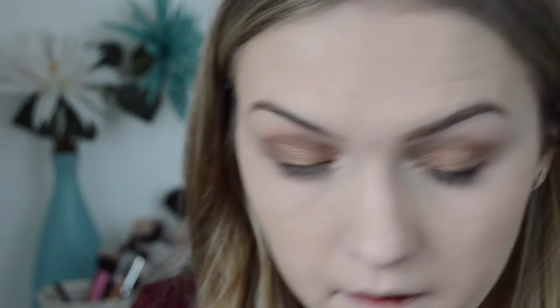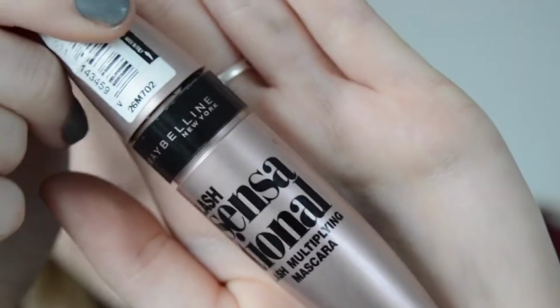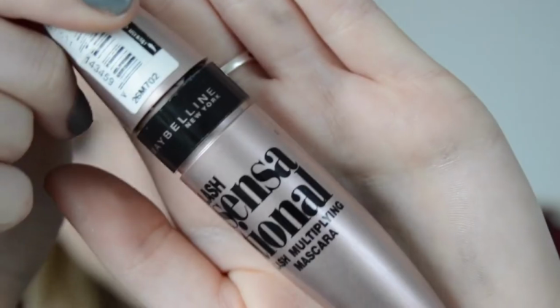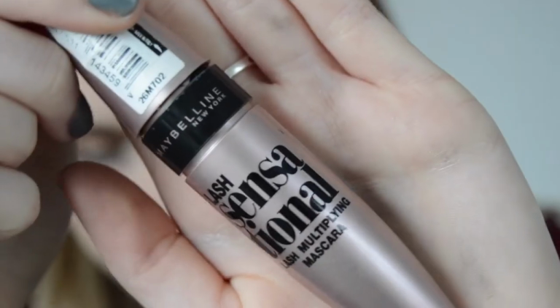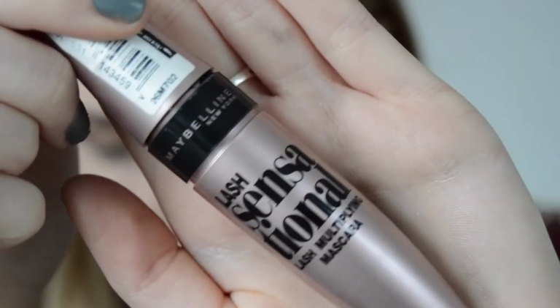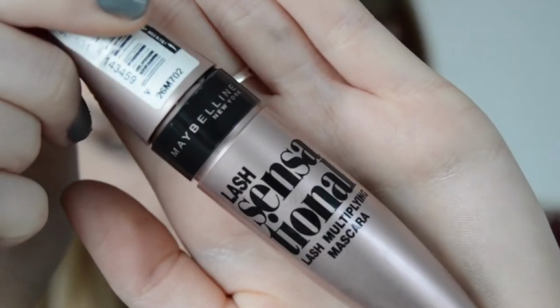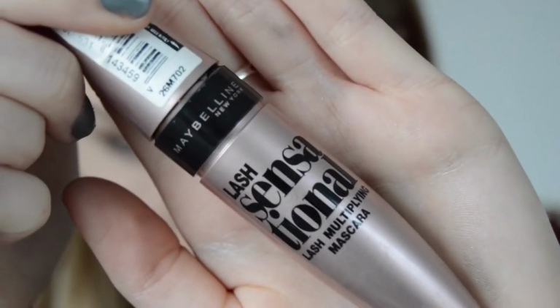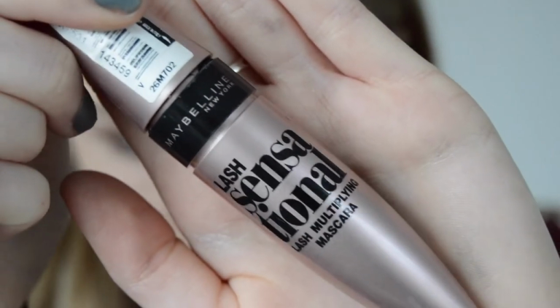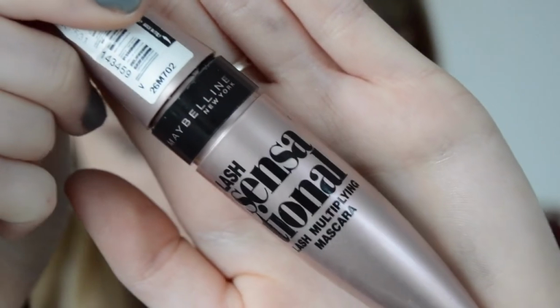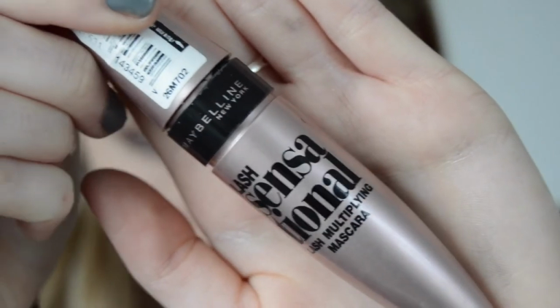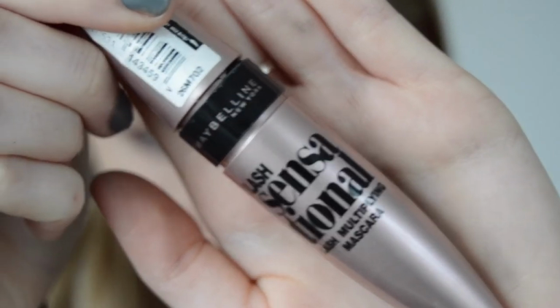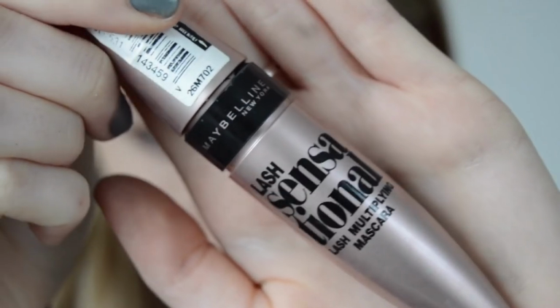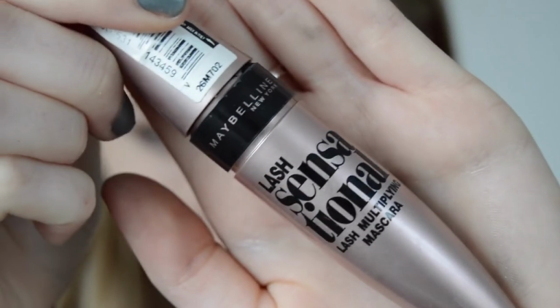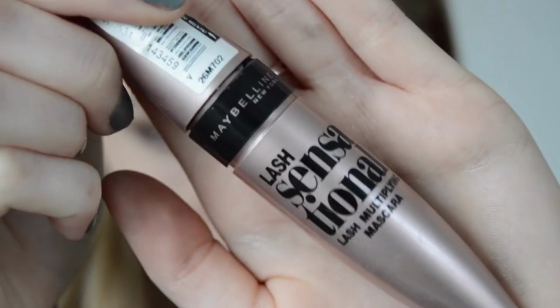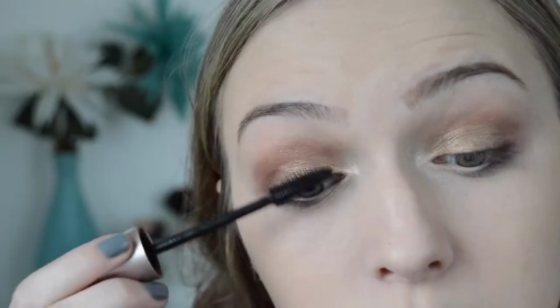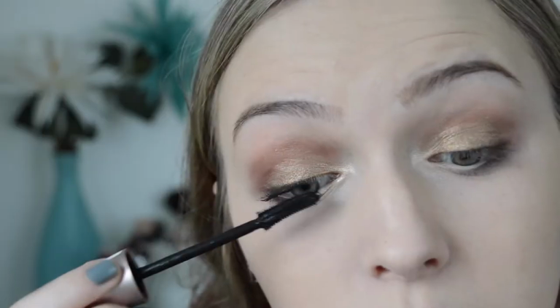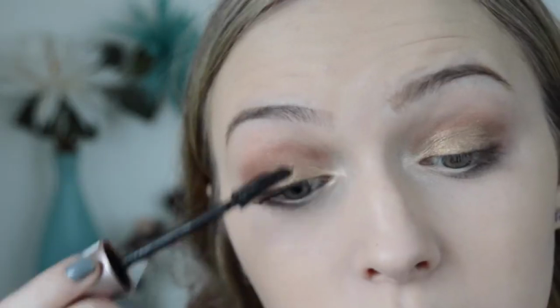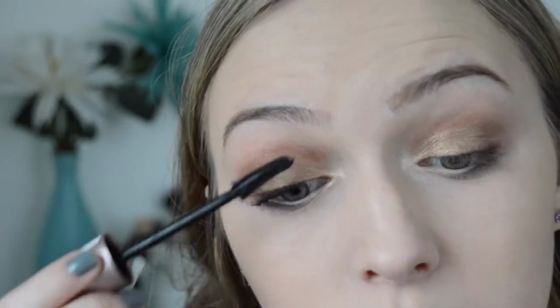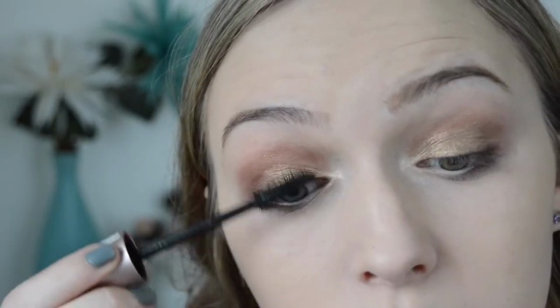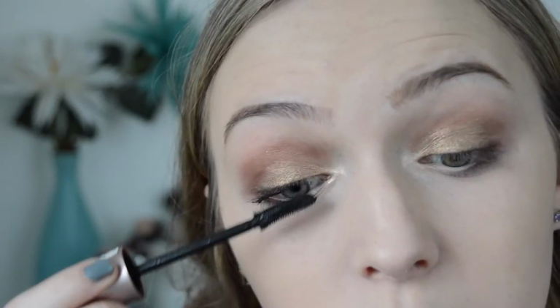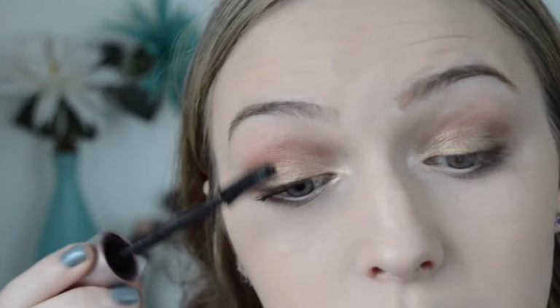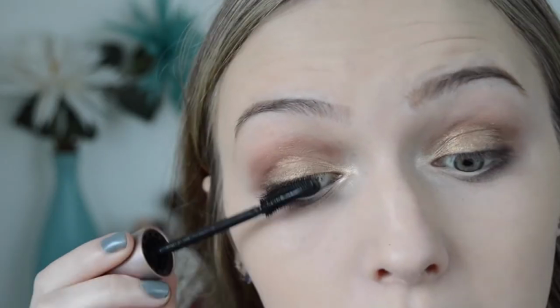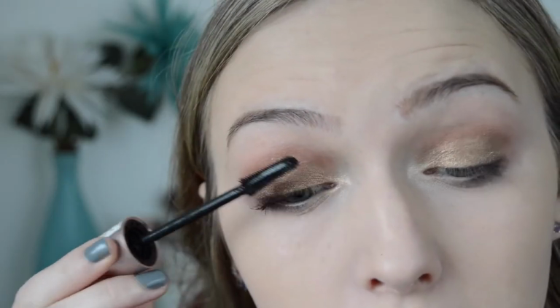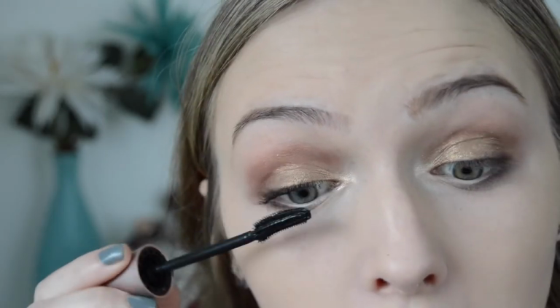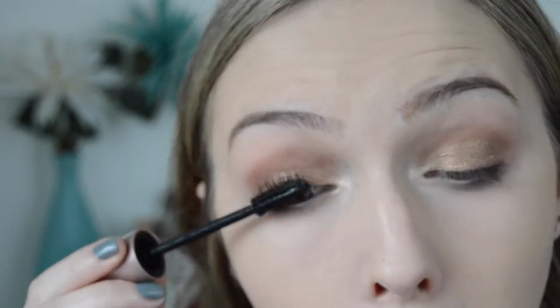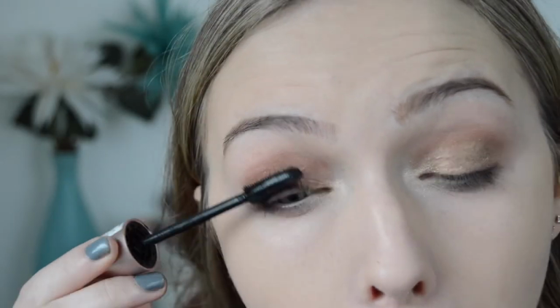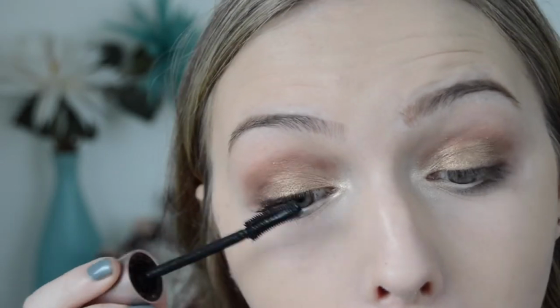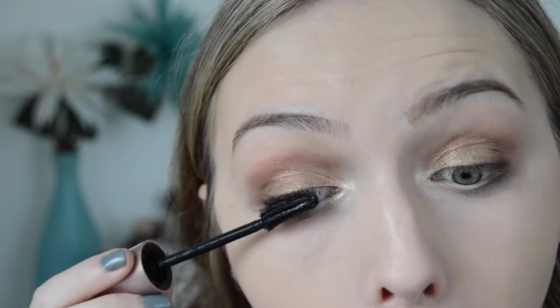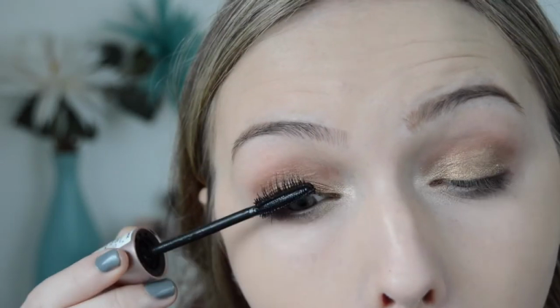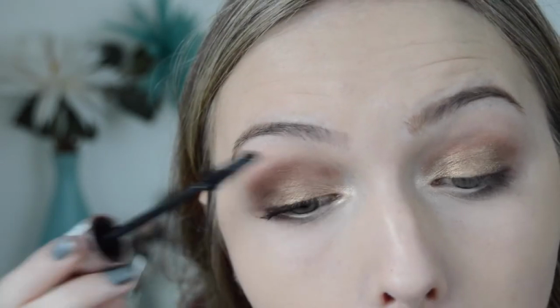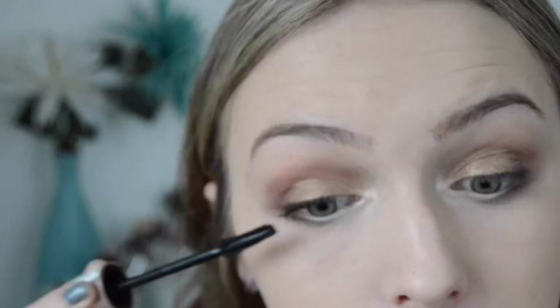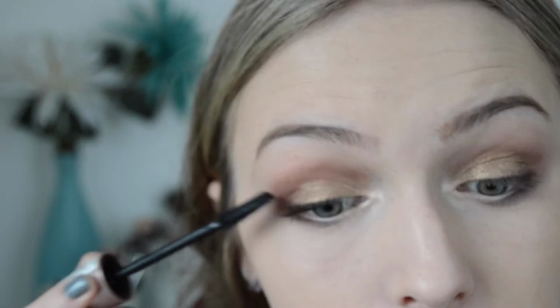Then using the Maybelline Lash Sensational Mascara and applying this to my top and bottom lashes.